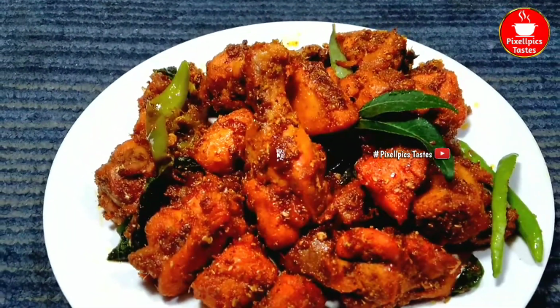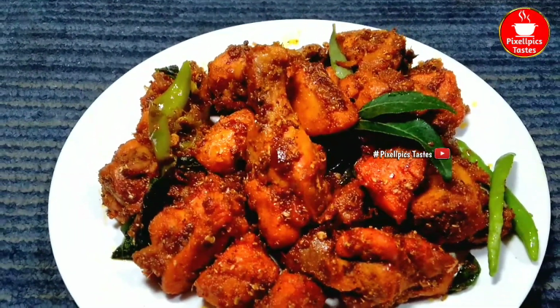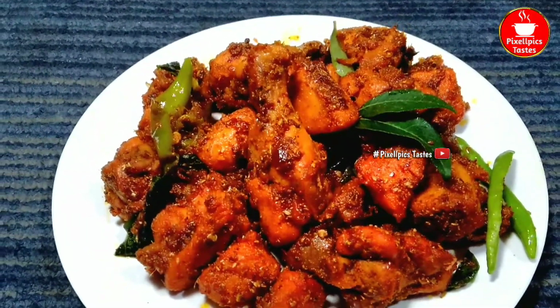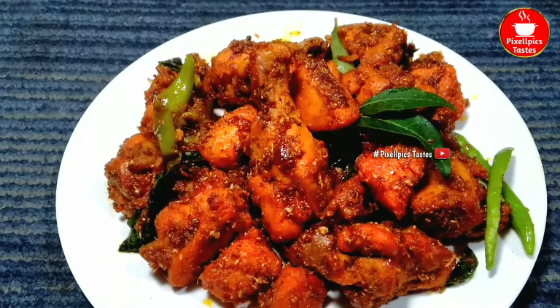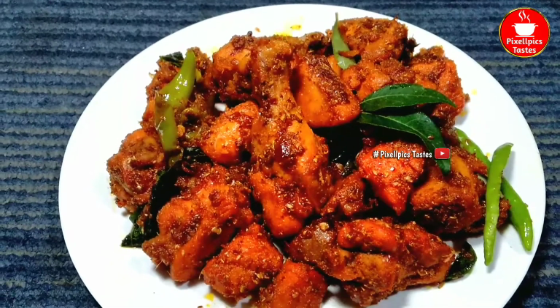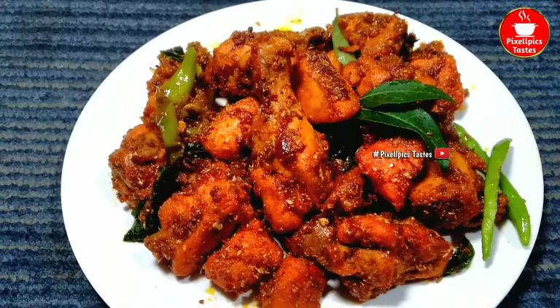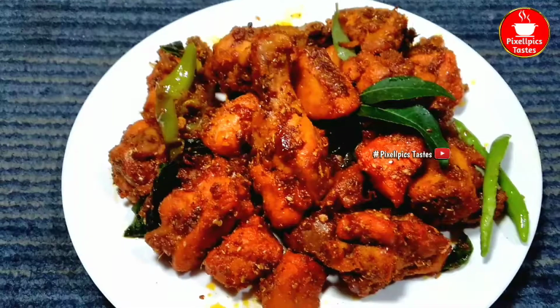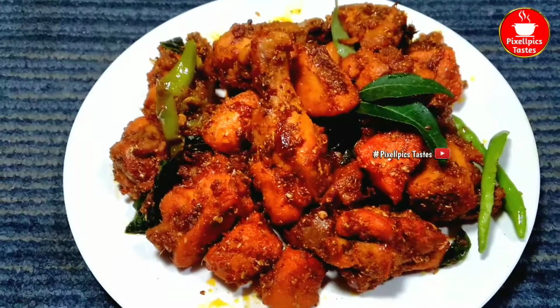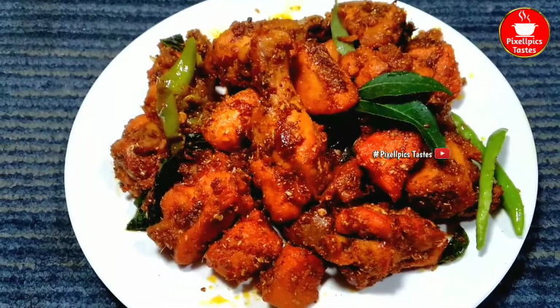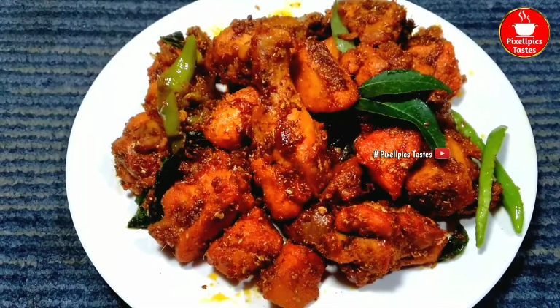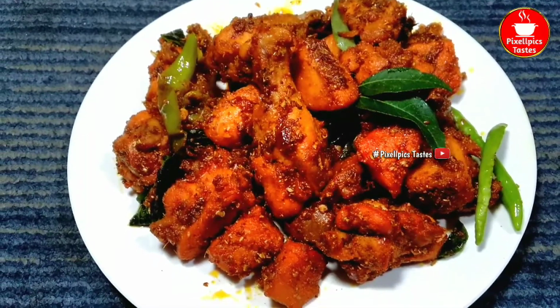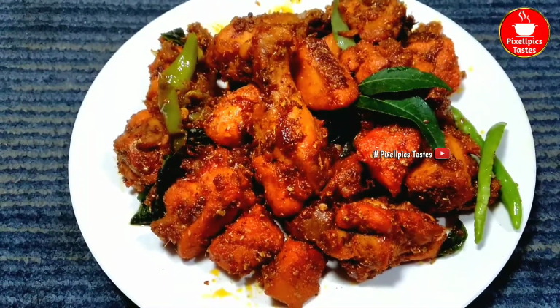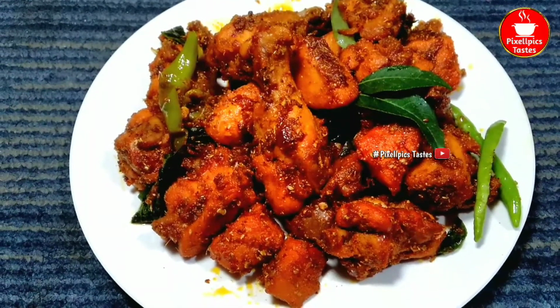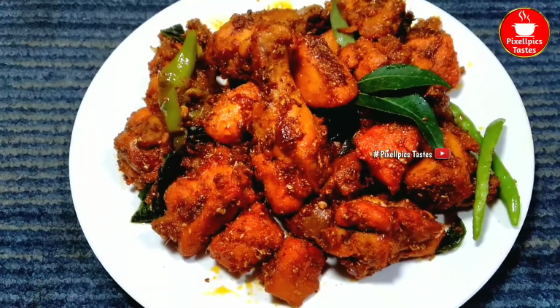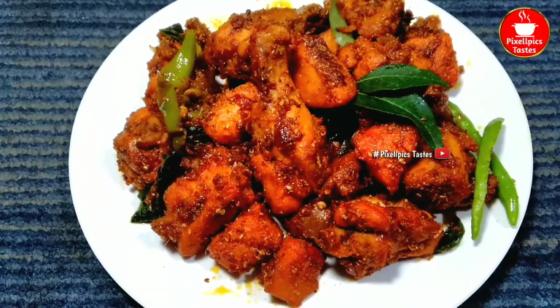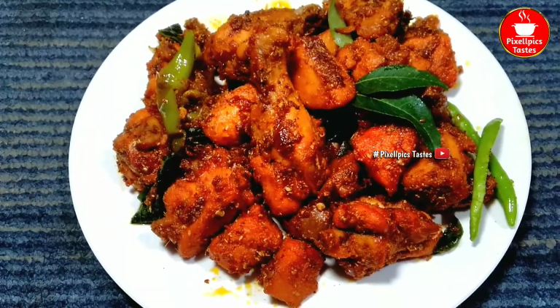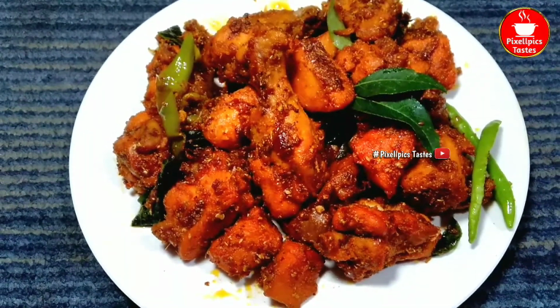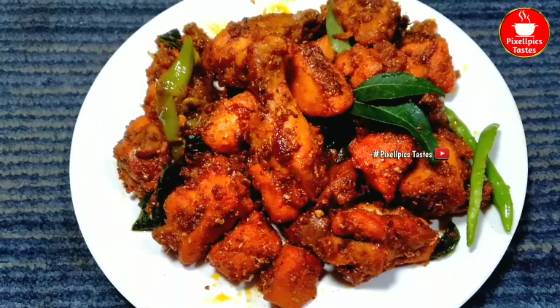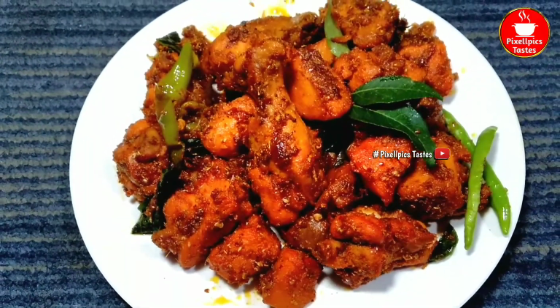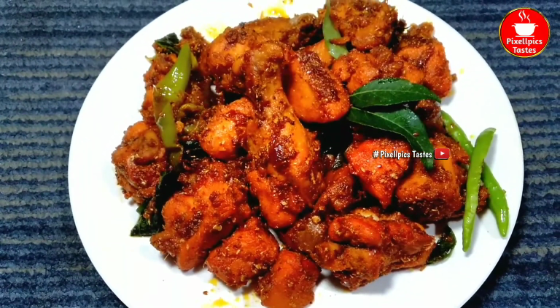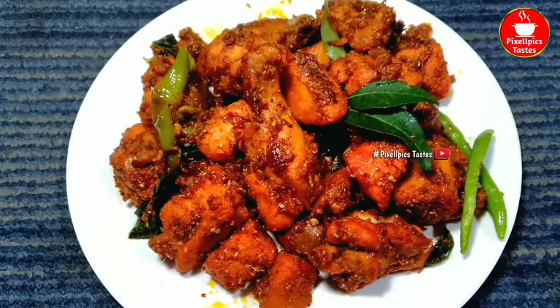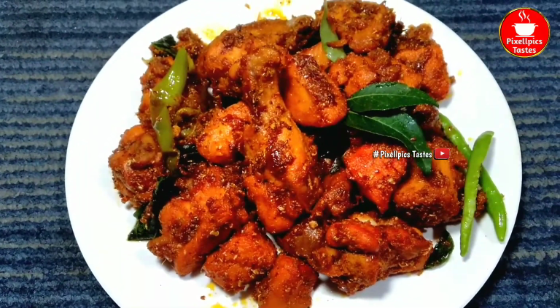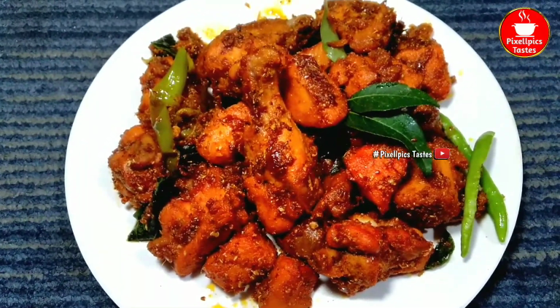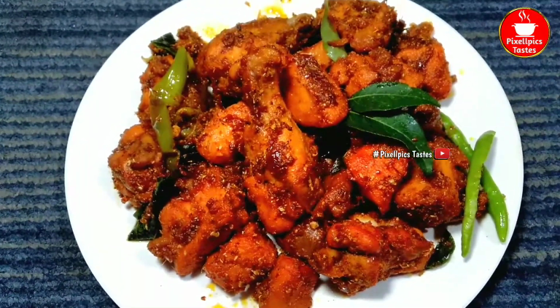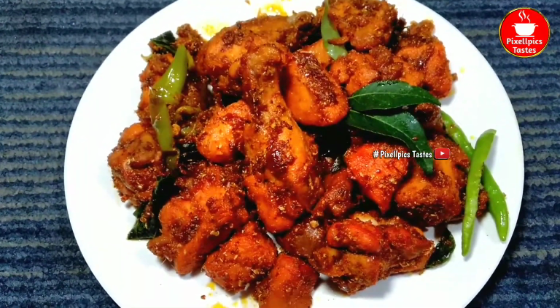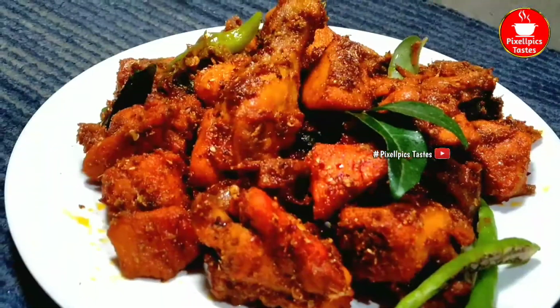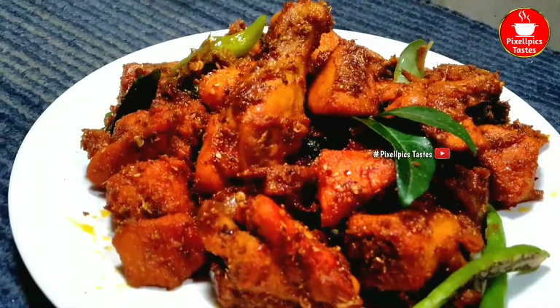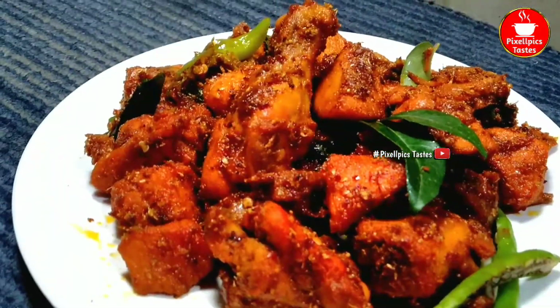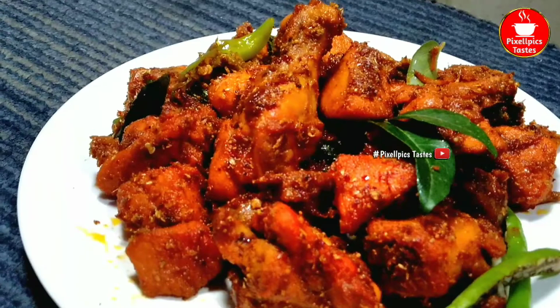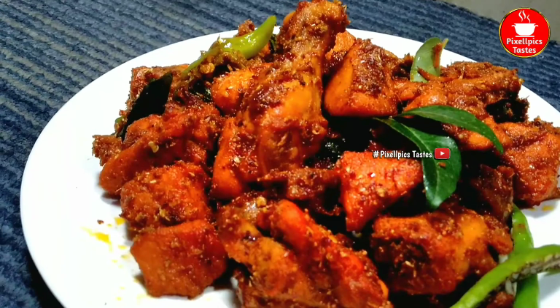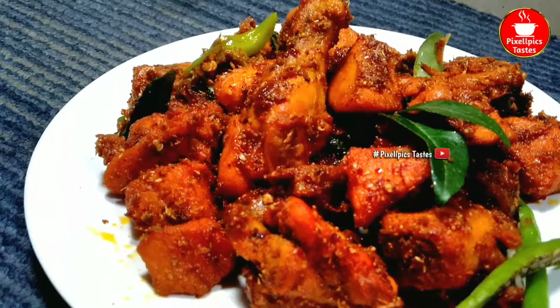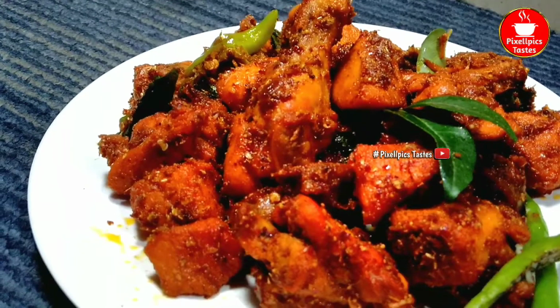The chicken fry is very good, but it's a bit different. Let's make it very spicy.